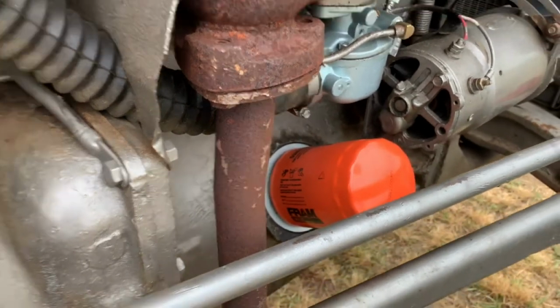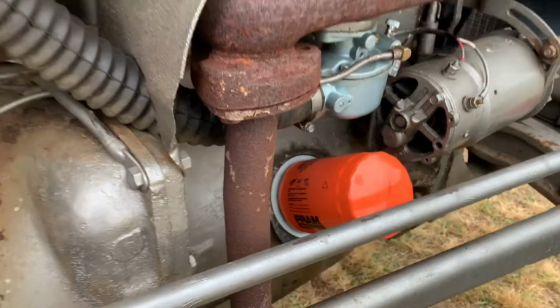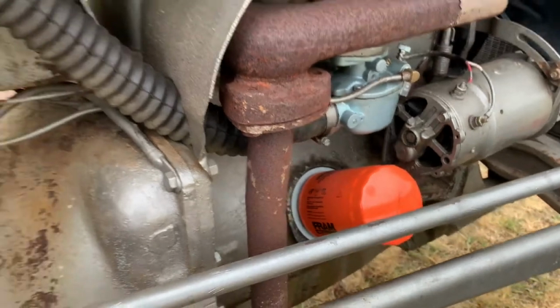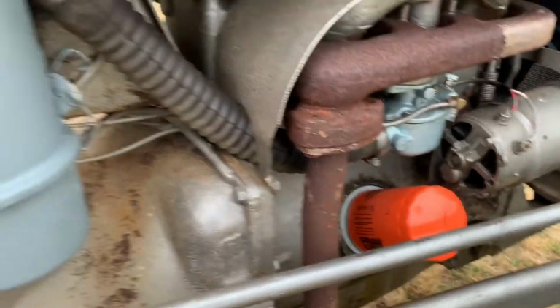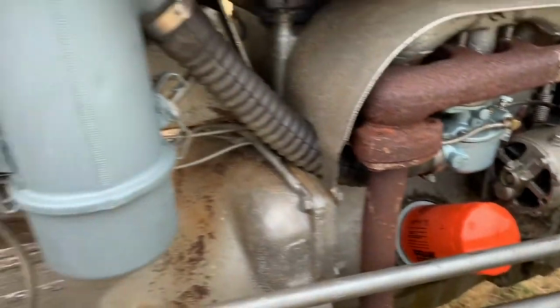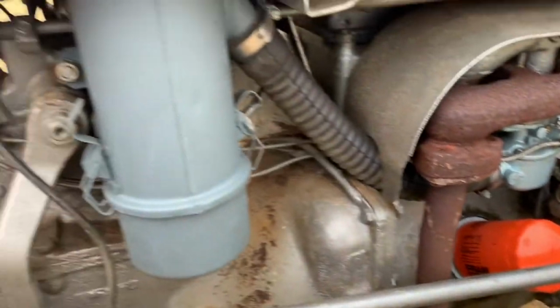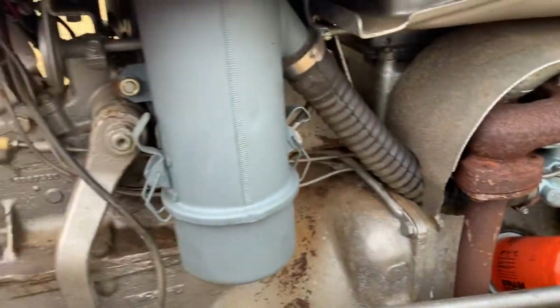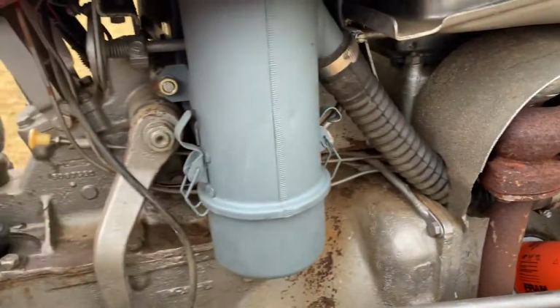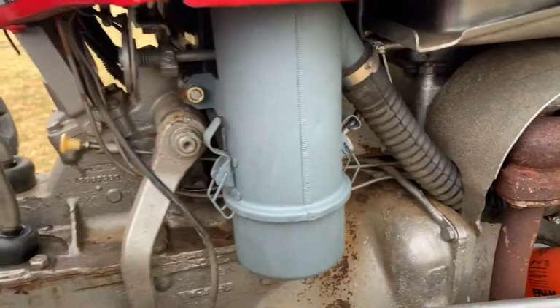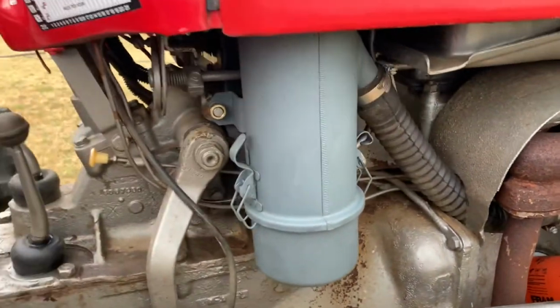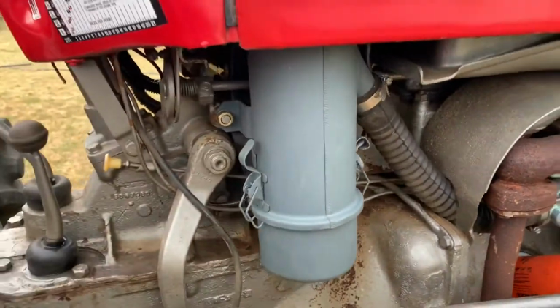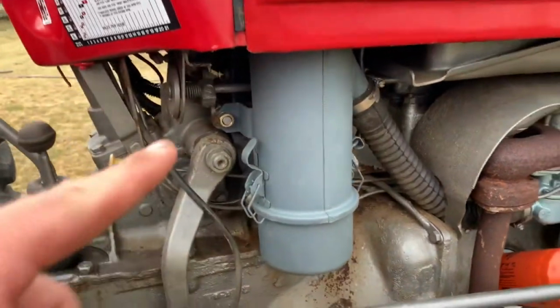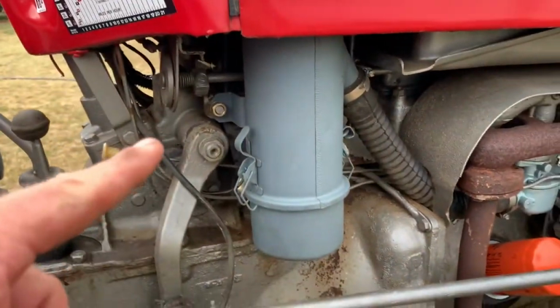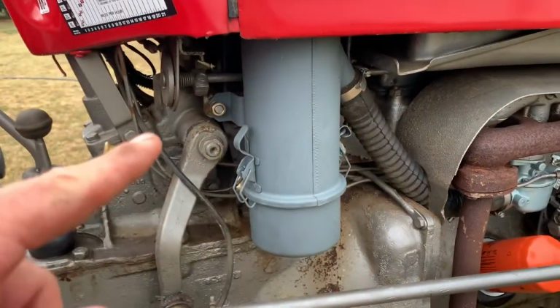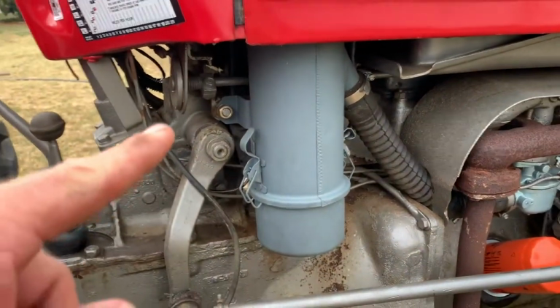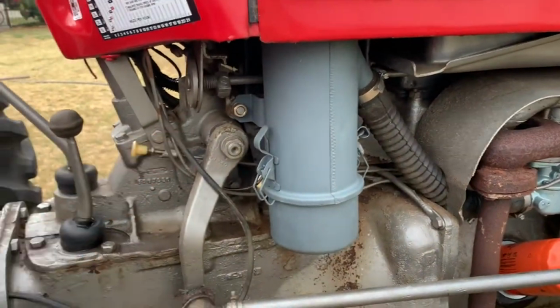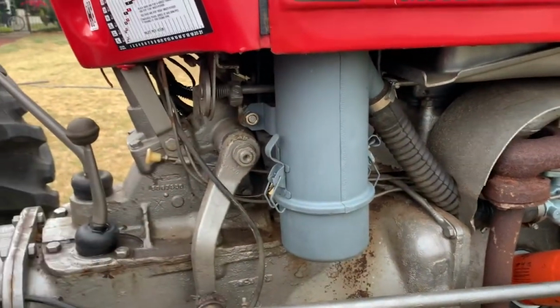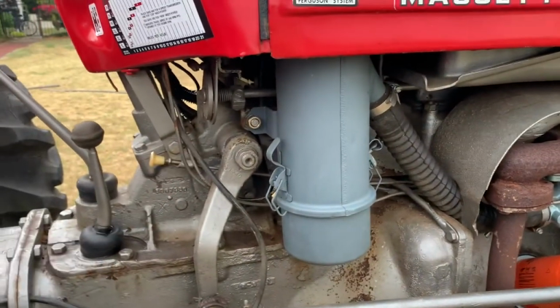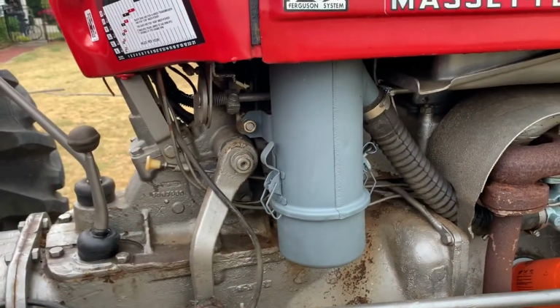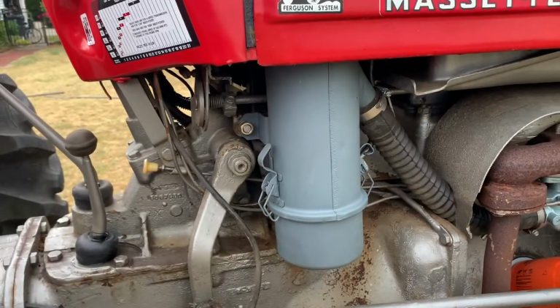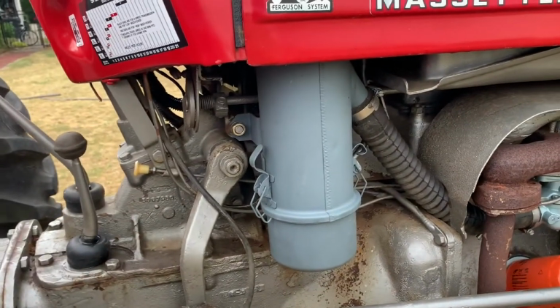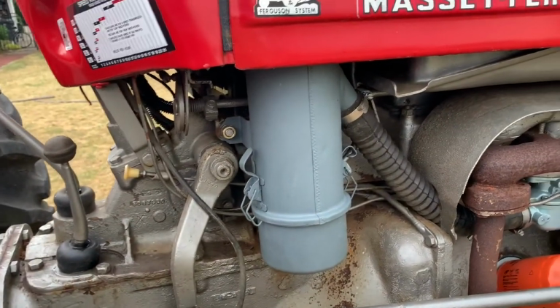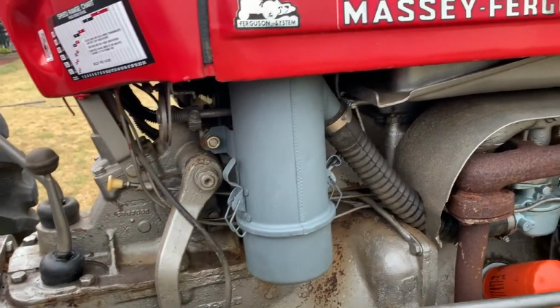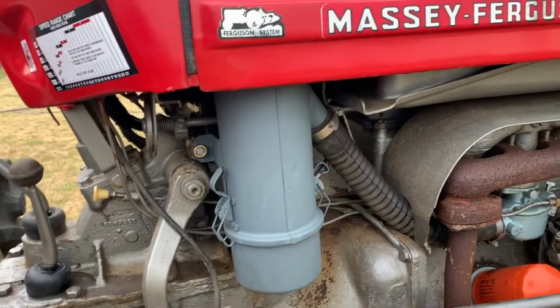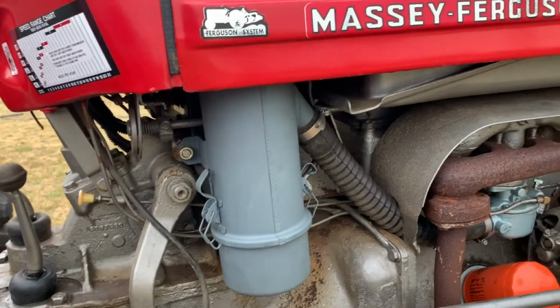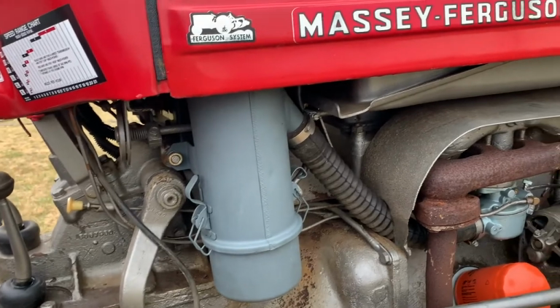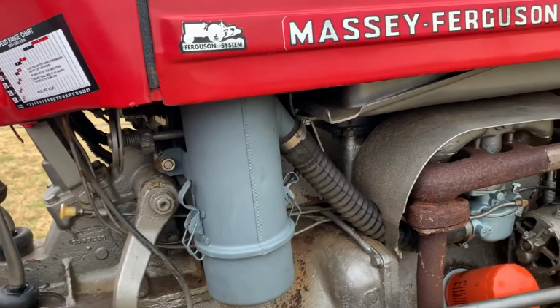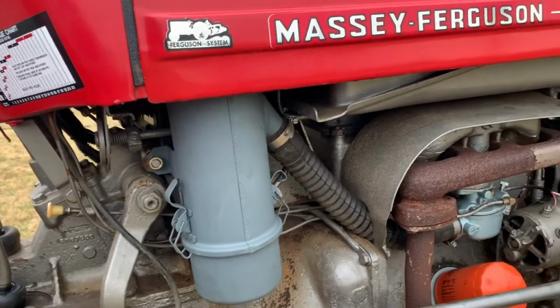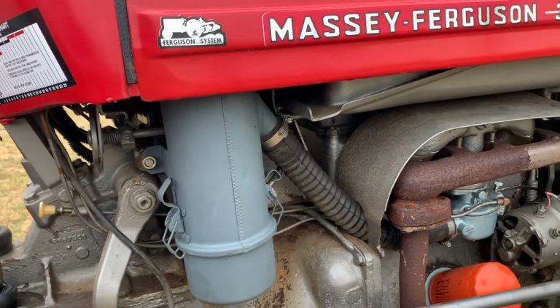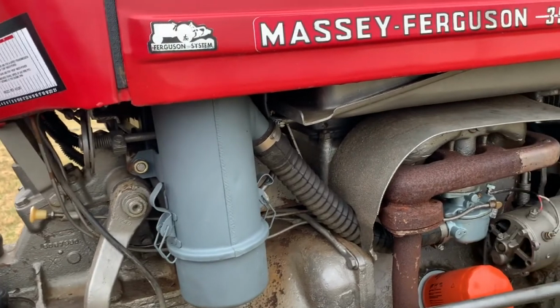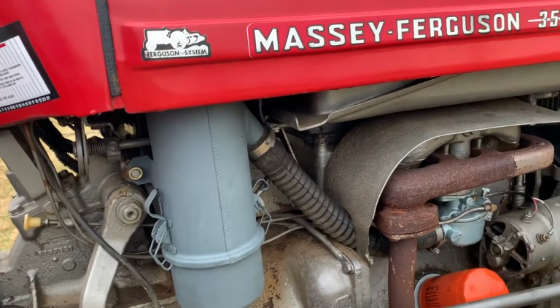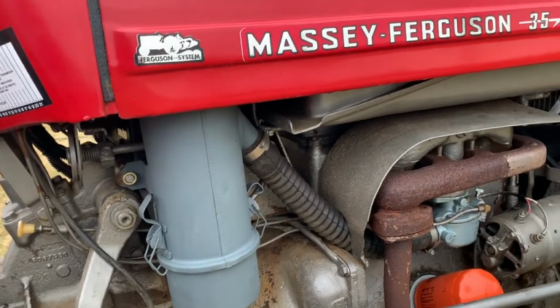Instead of having that old oil bath air filter, he cut it off — it had never been changed — and got a new one of those, I think from Yesterday's Tractors.